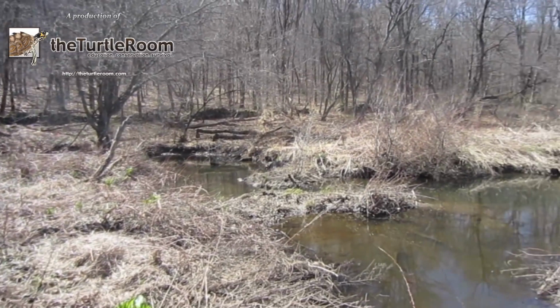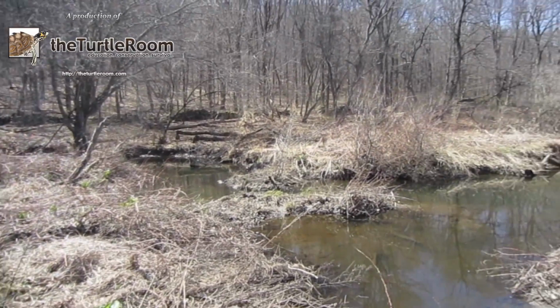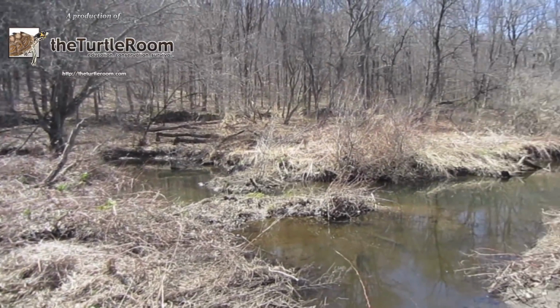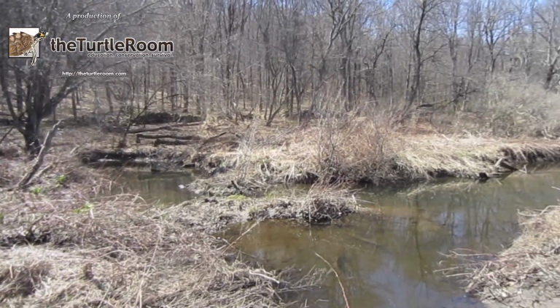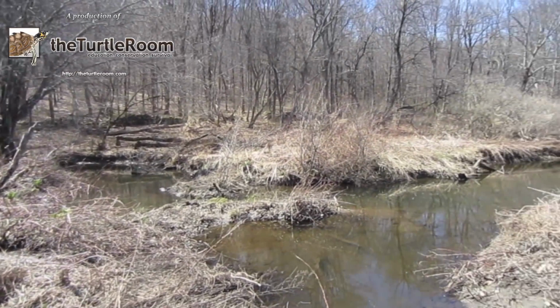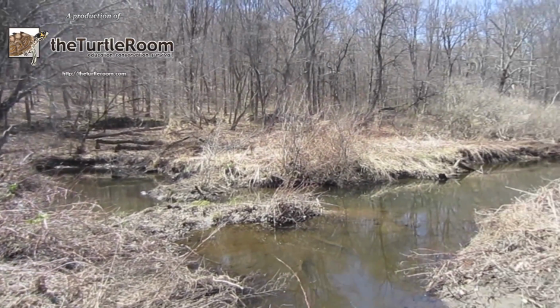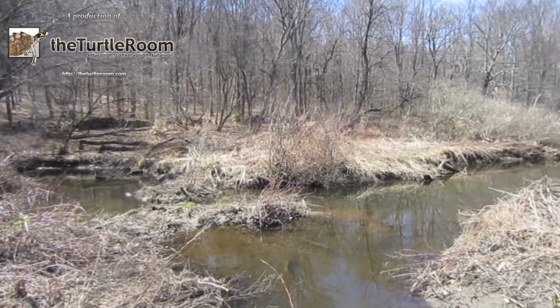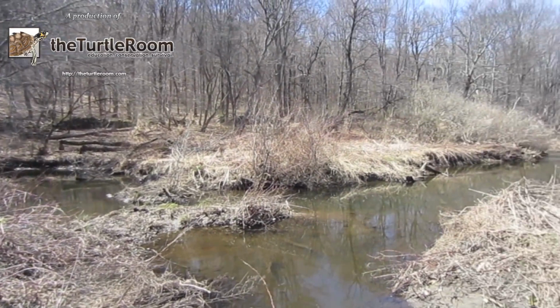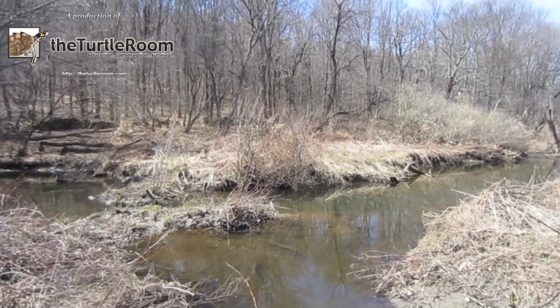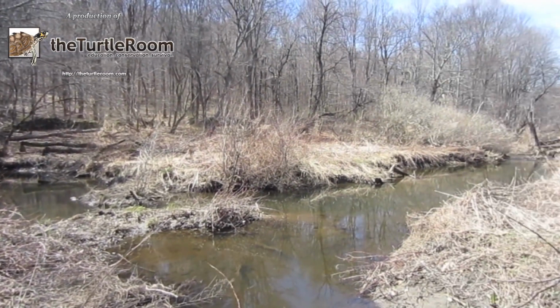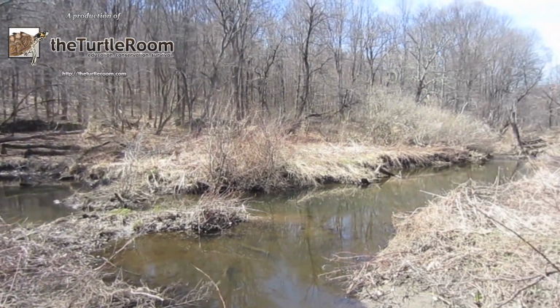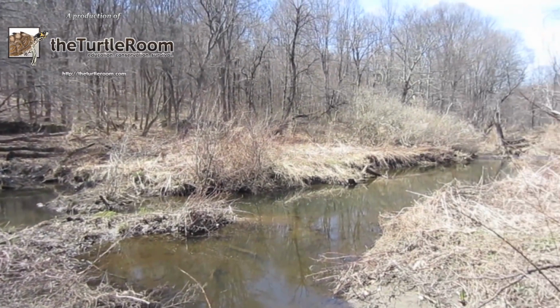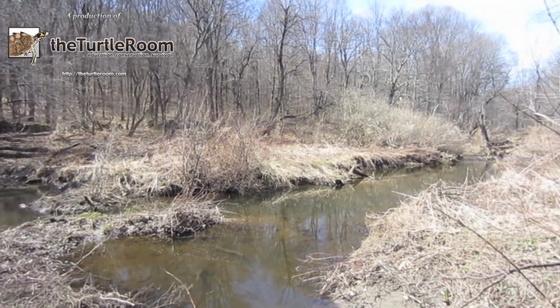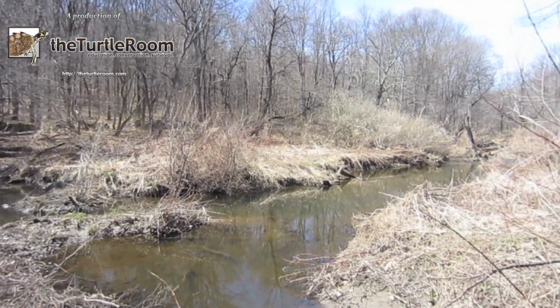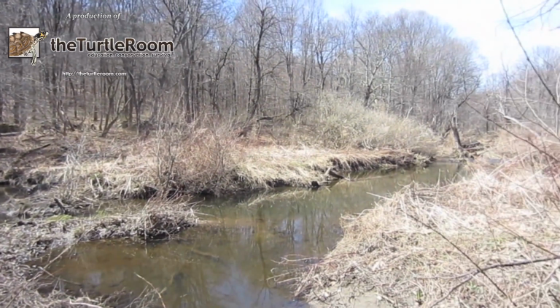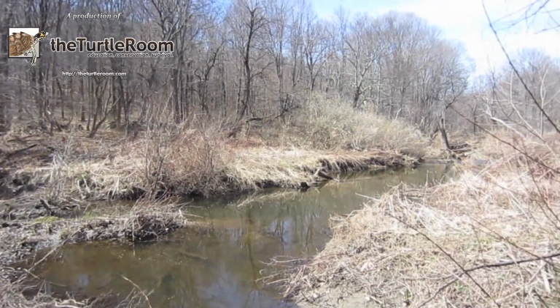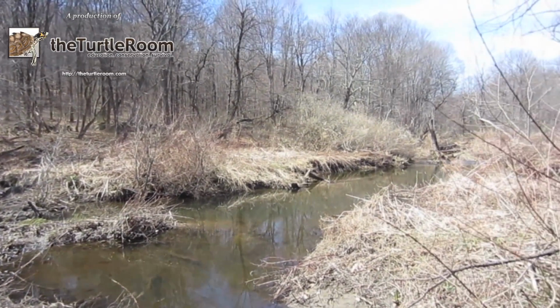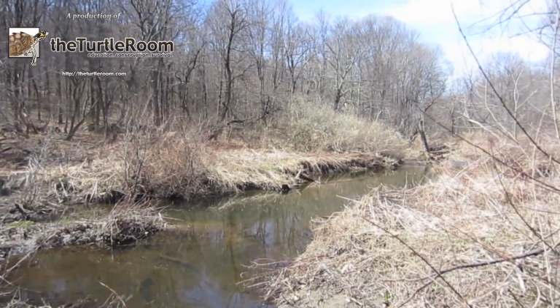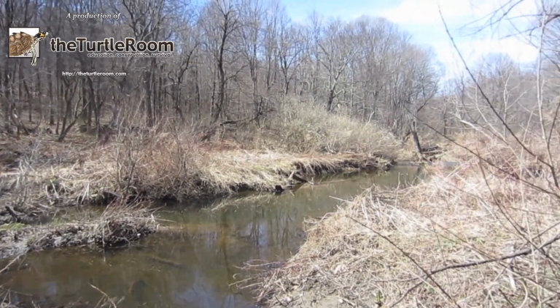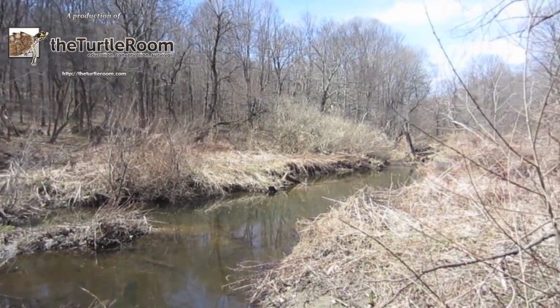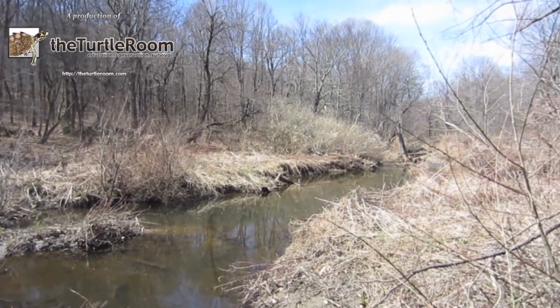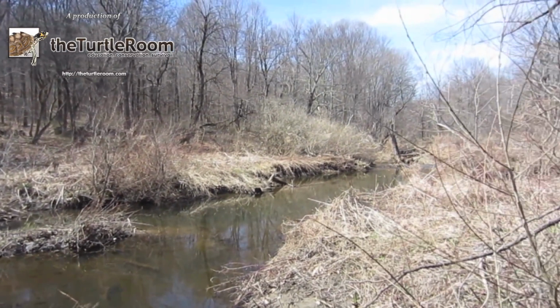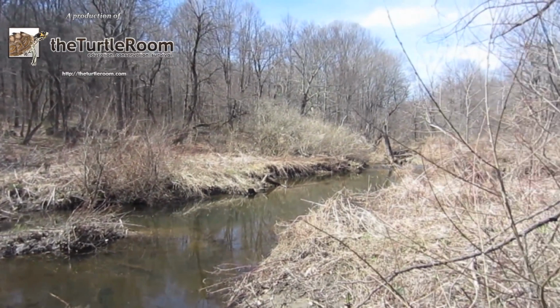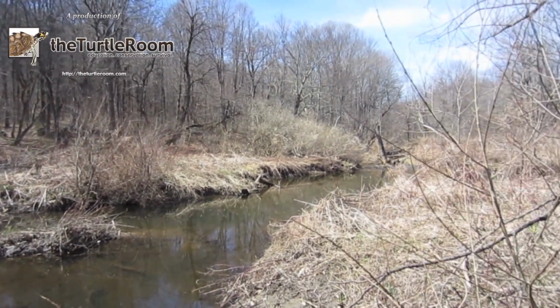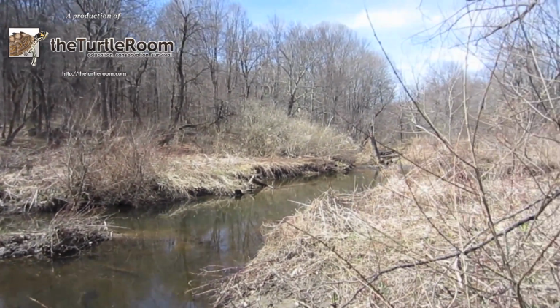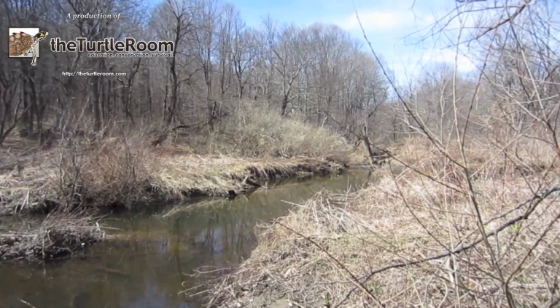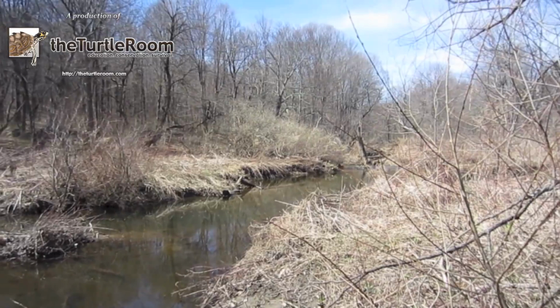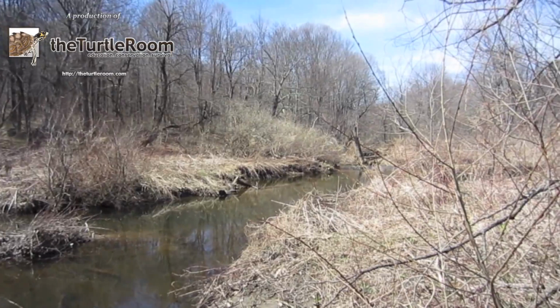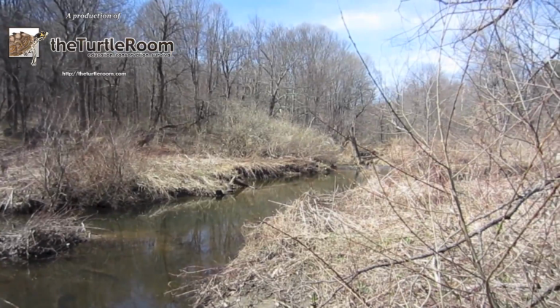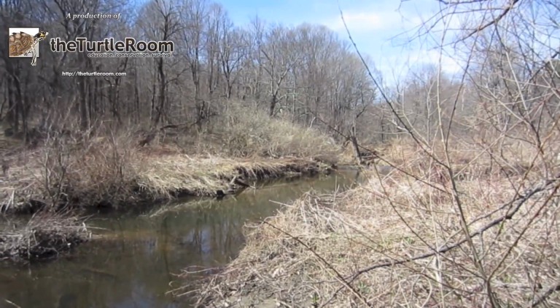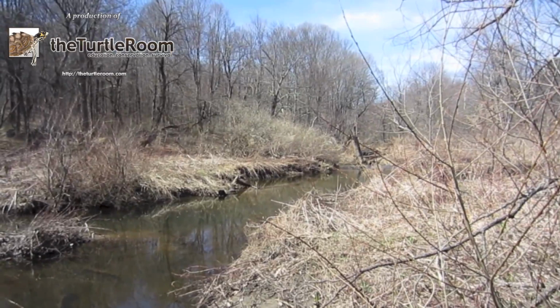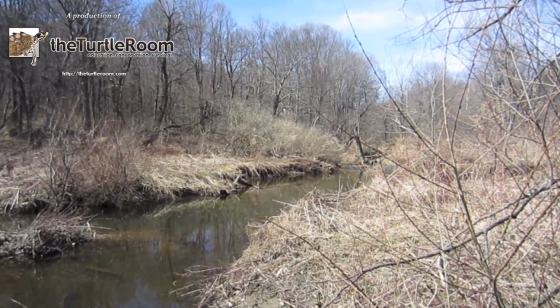After our time hunting juveniles, it's out into the real wilderness. There's no highway noise in the background here.